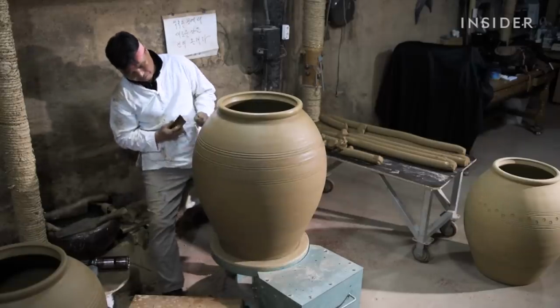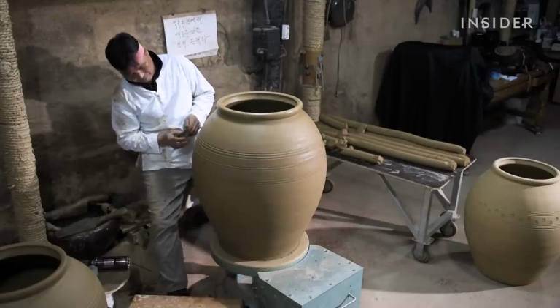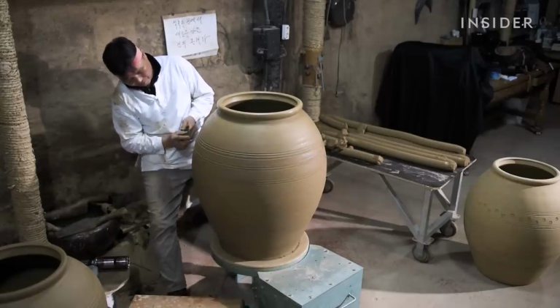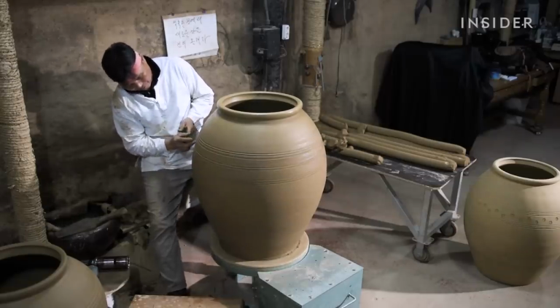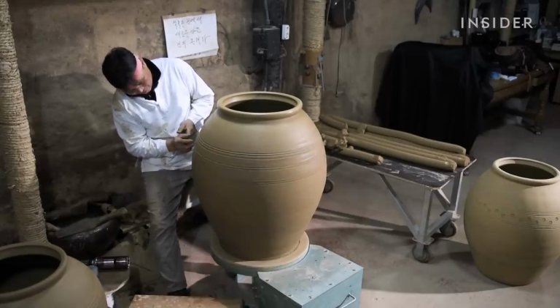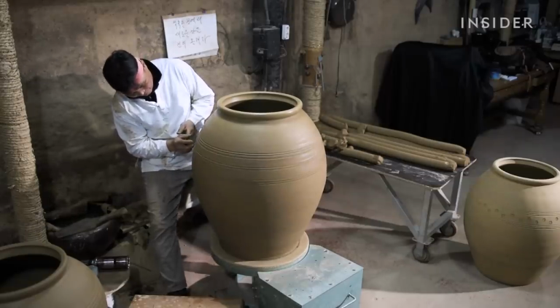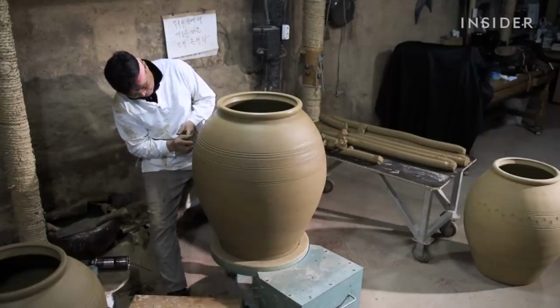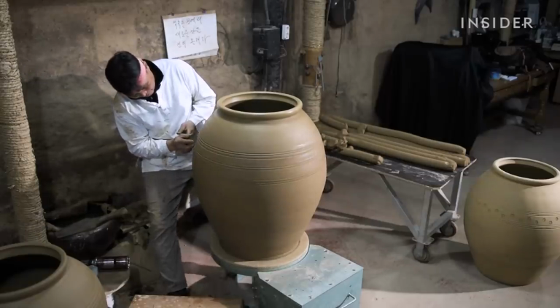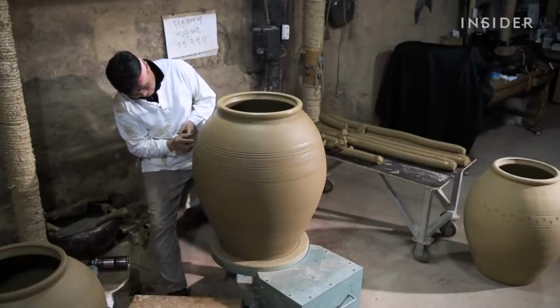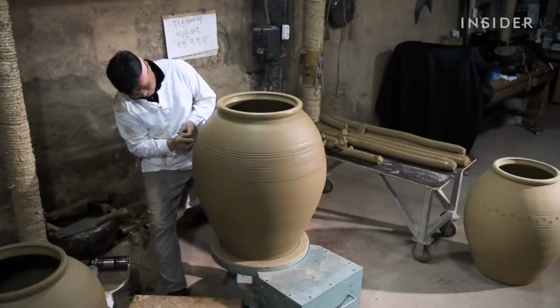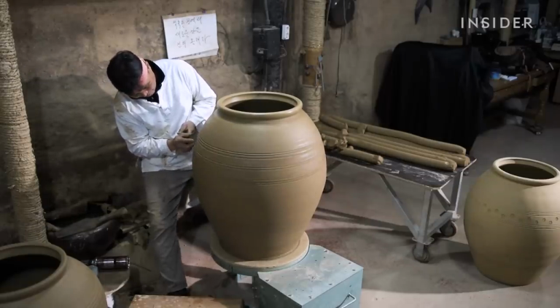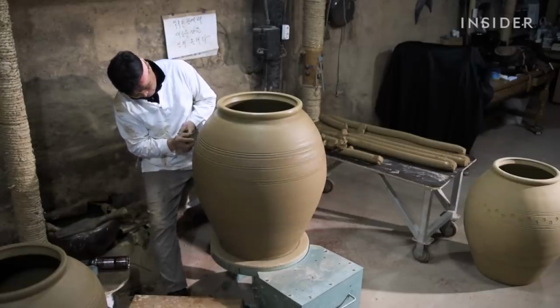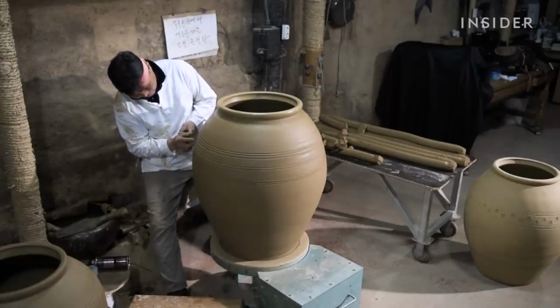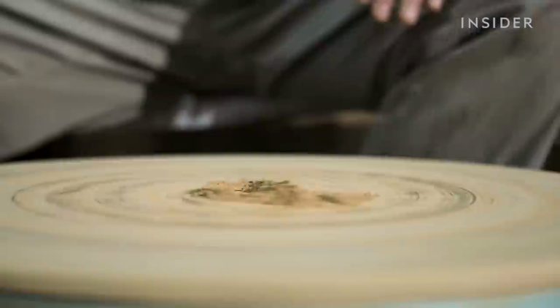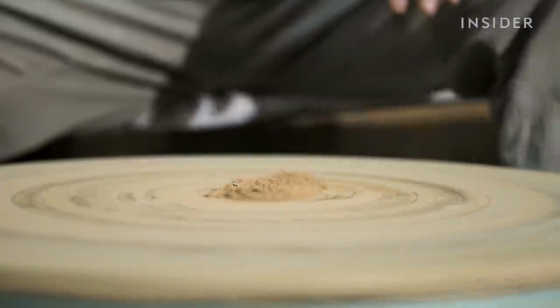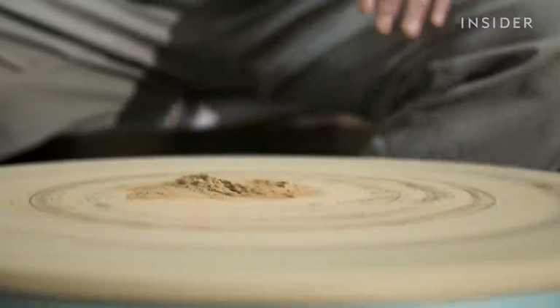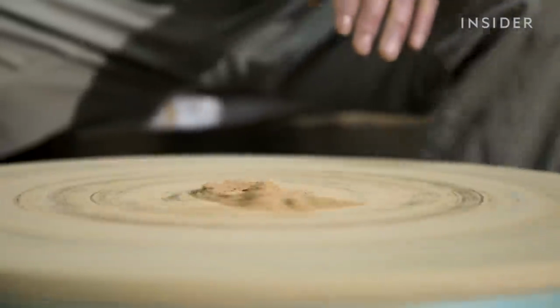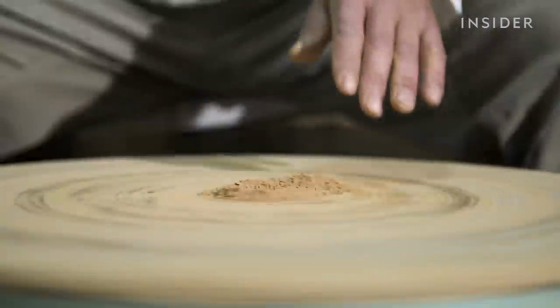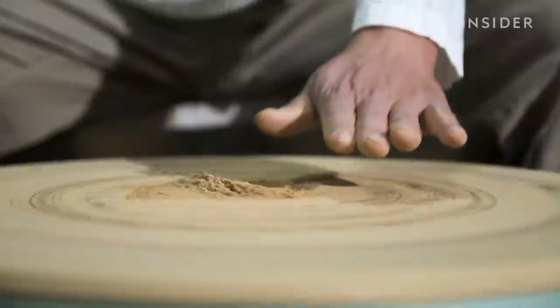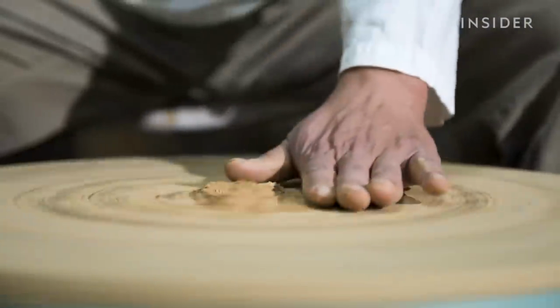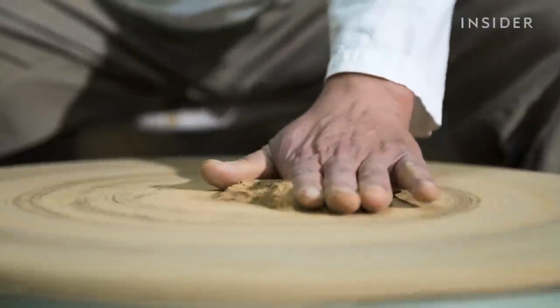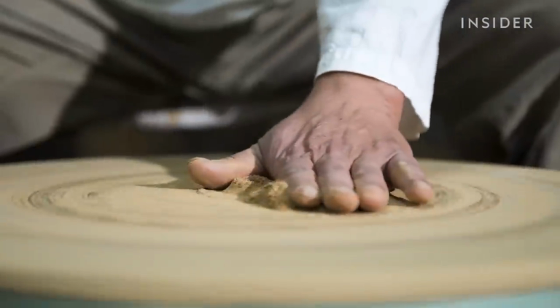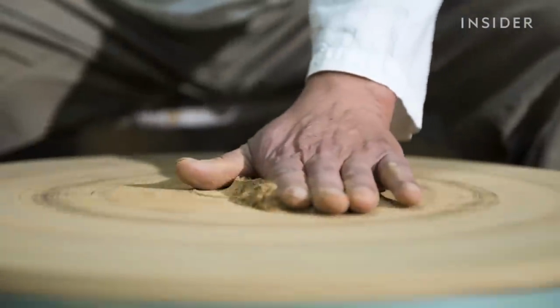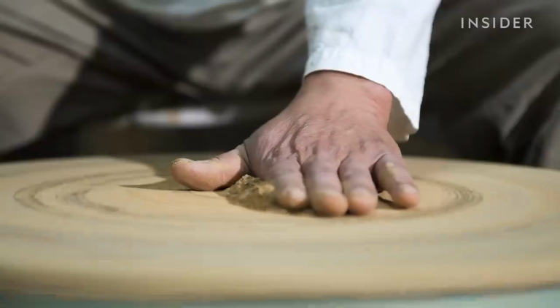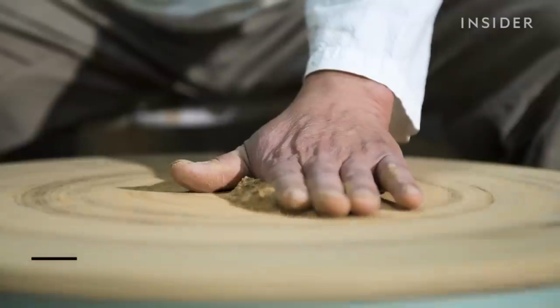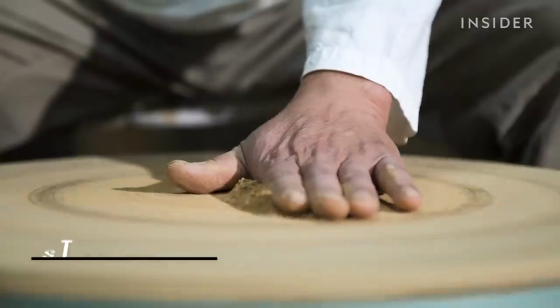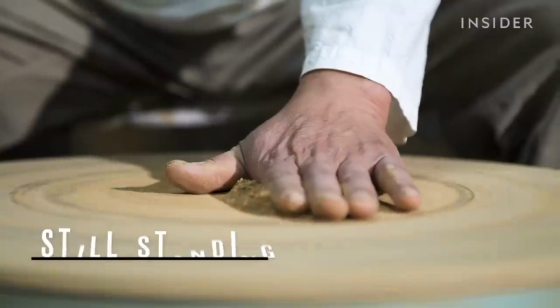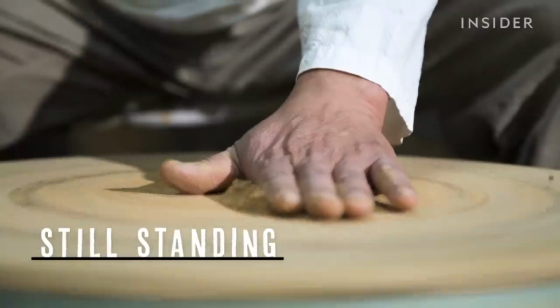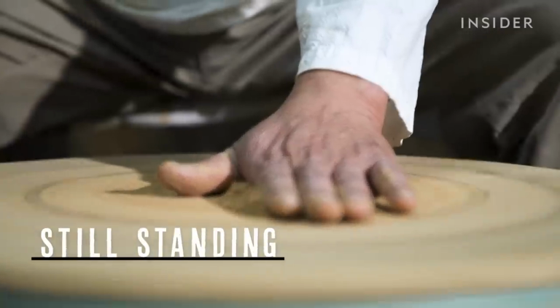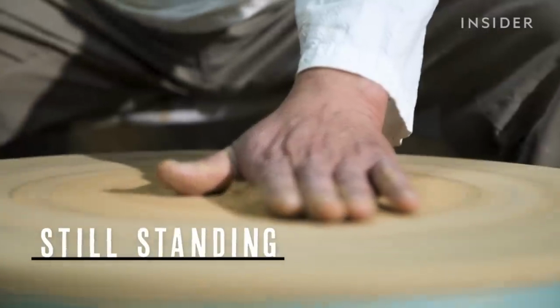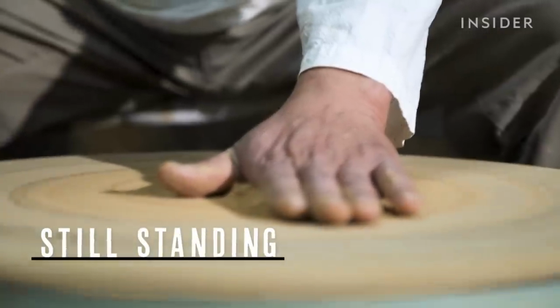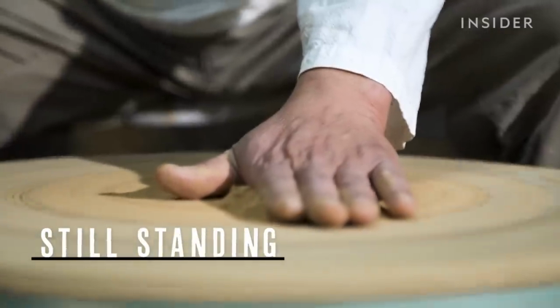We visited Jin-Yu's workshop in Ulsan, South Korea, to learn how this craft that has lasted for millennia is still standing.